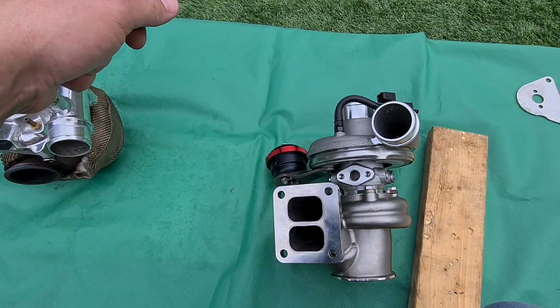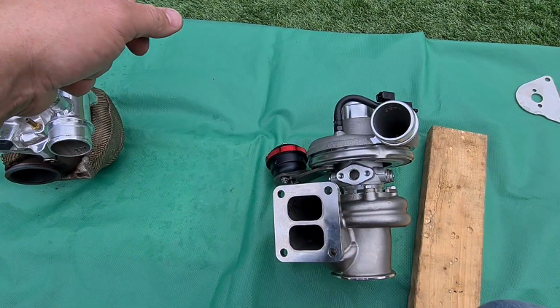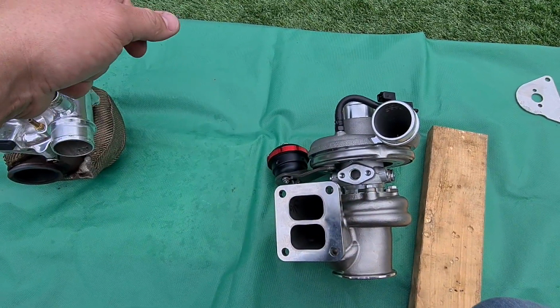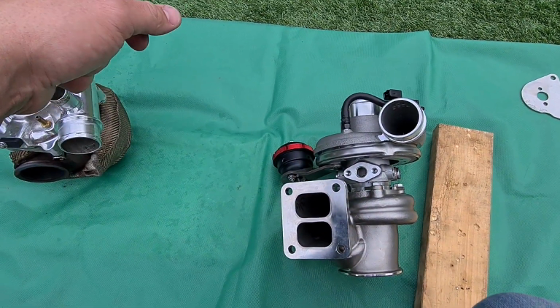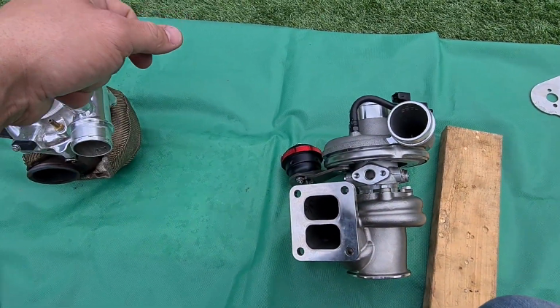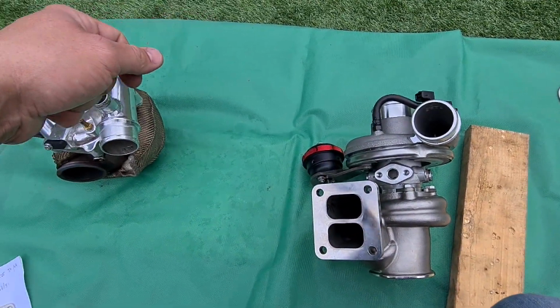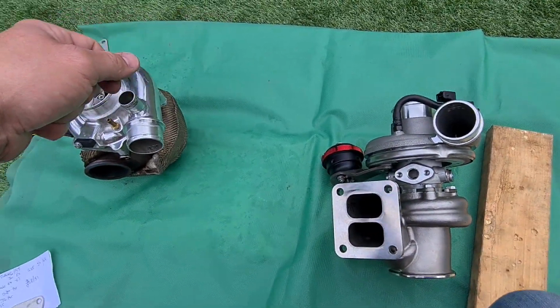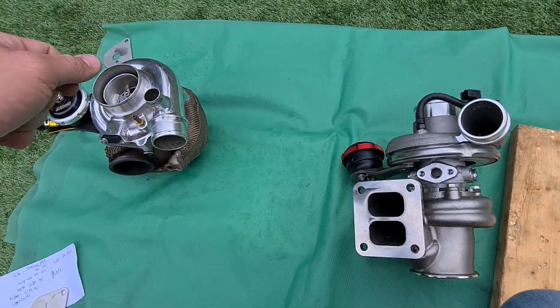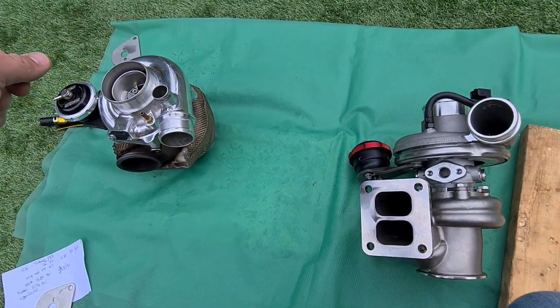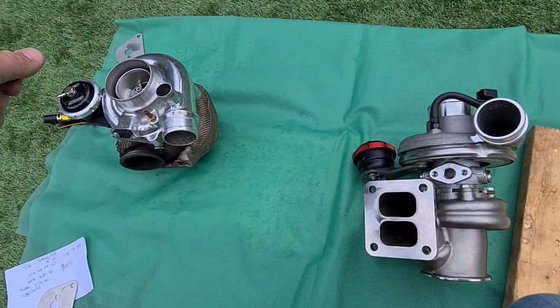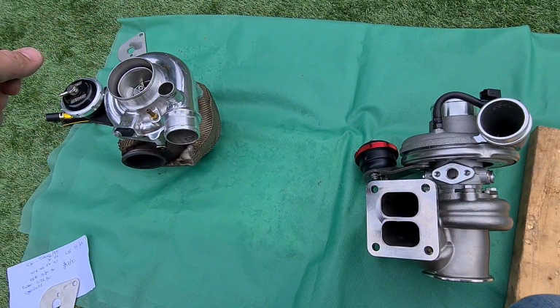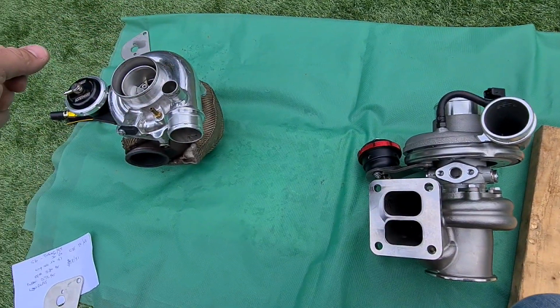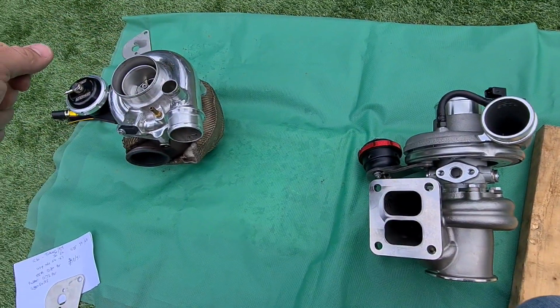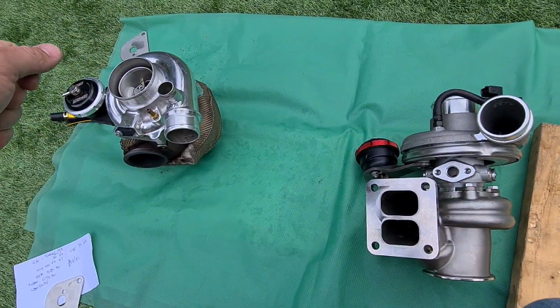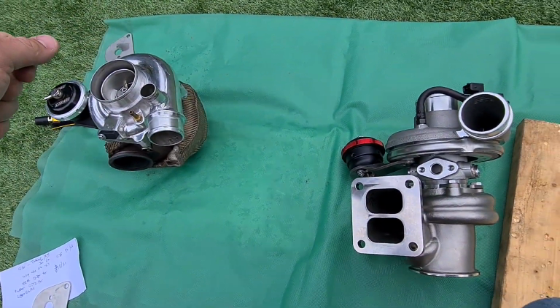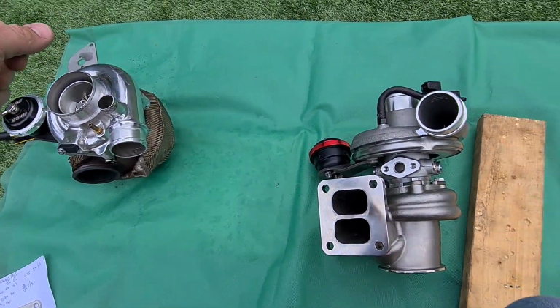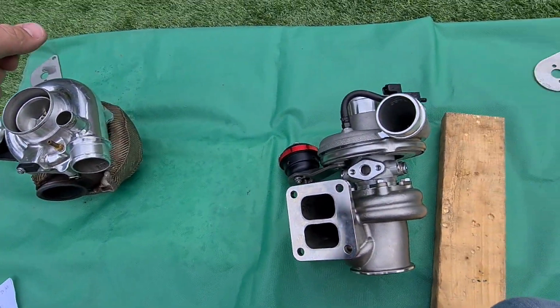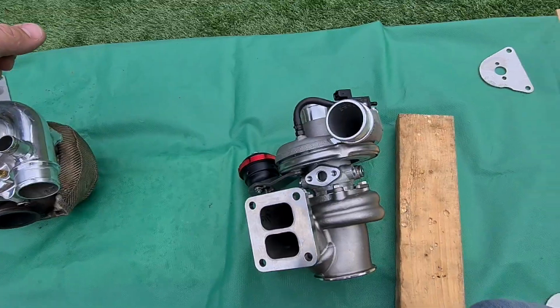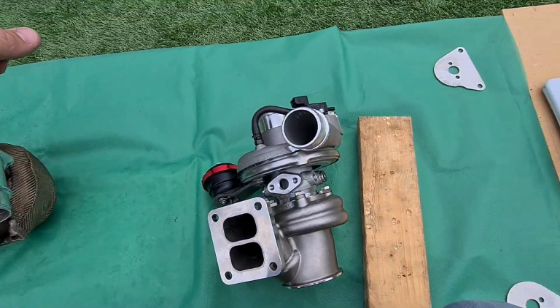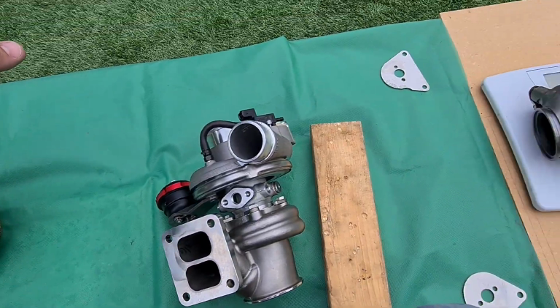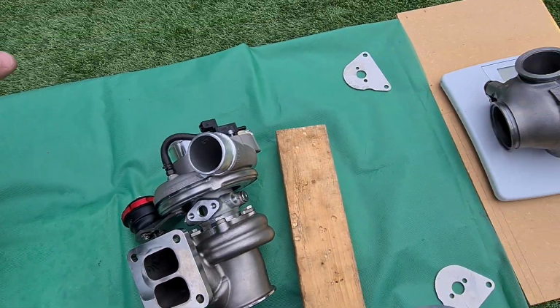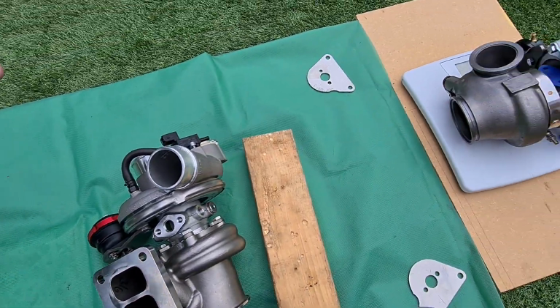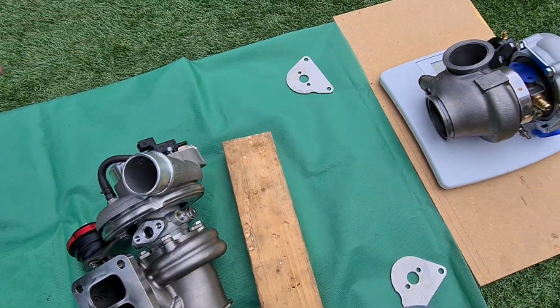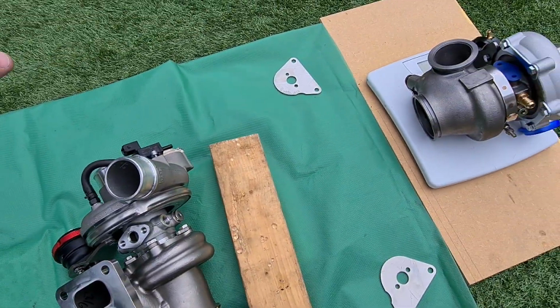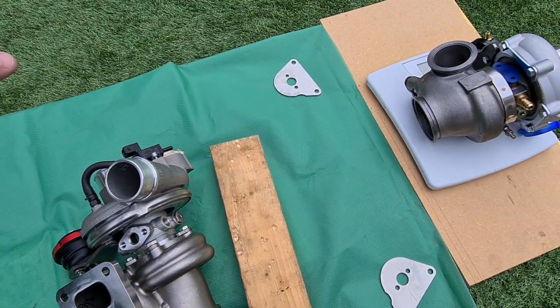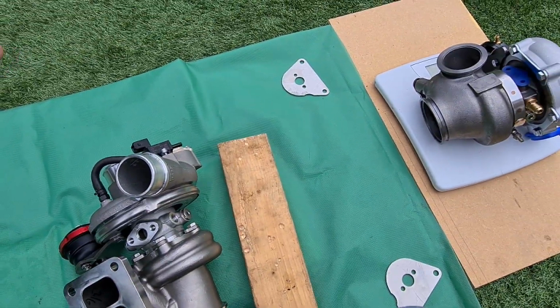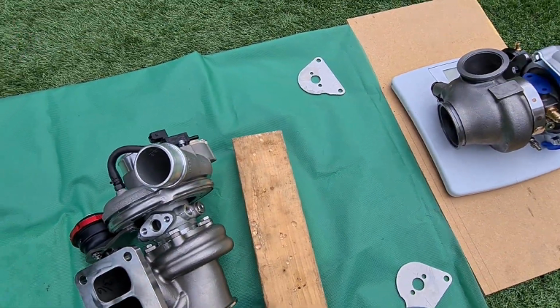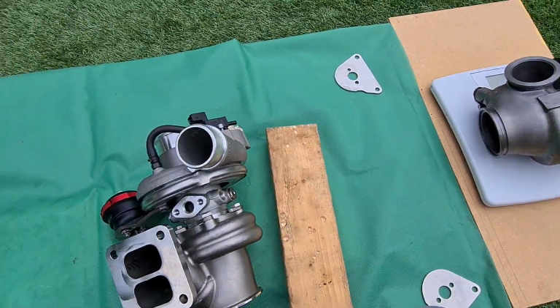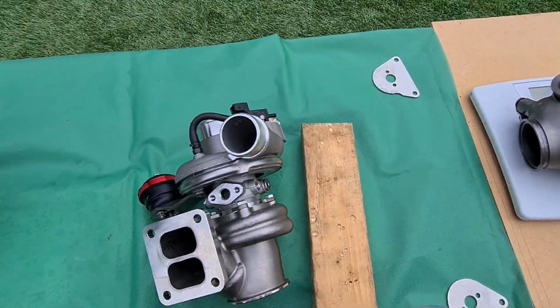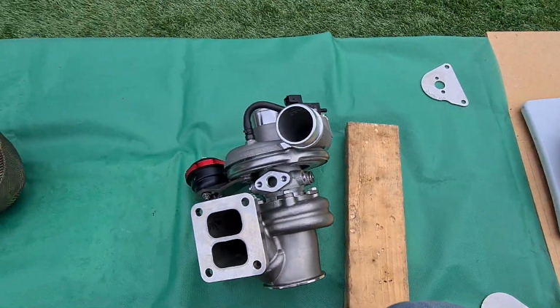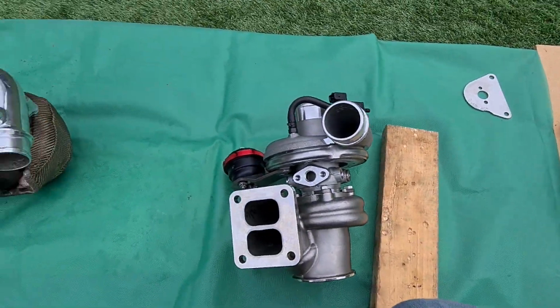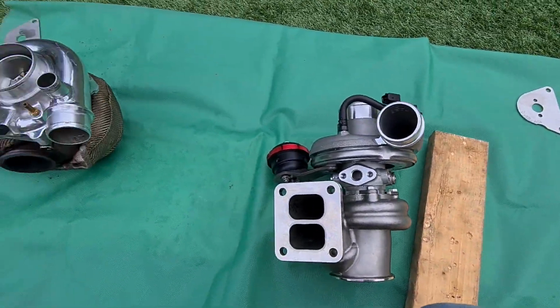You've got V-band here, and the nuts that connect the bearing cartridge to the turbine housing — when you loosen those you can swivel it around, giving quite good flexibility as to what position you want. So yeah, a brief overview of these units now that I had them all here together.